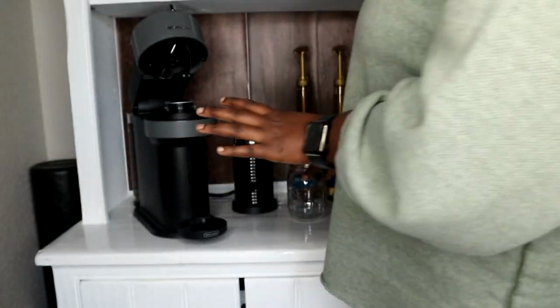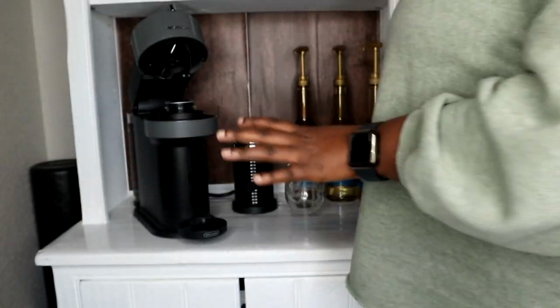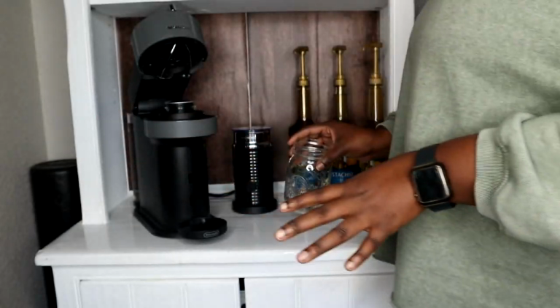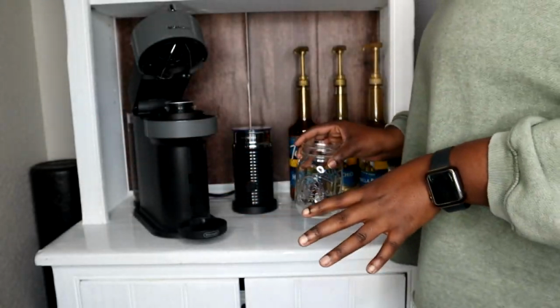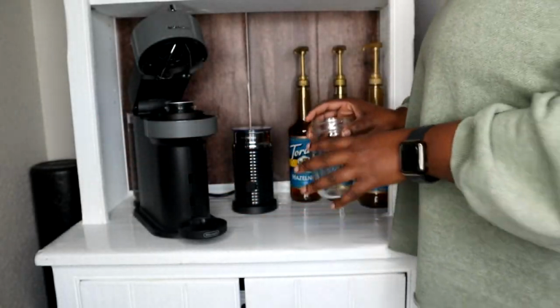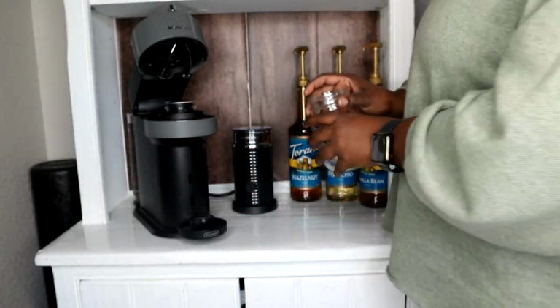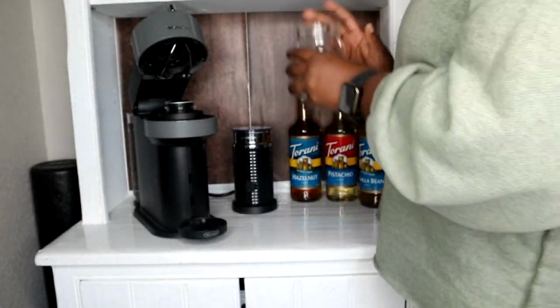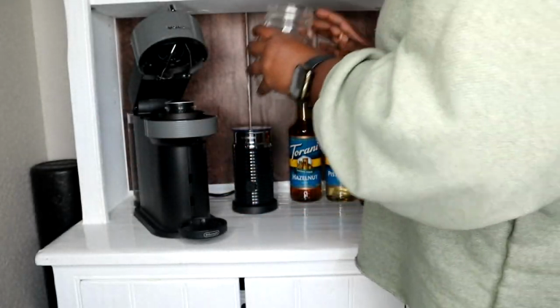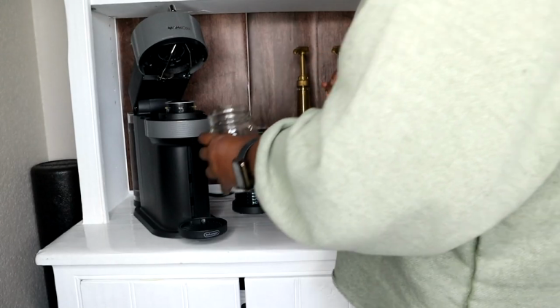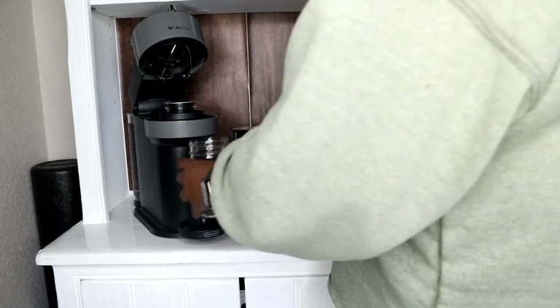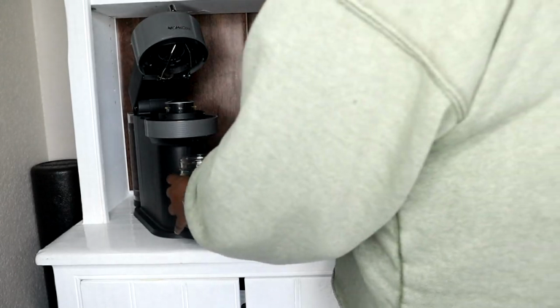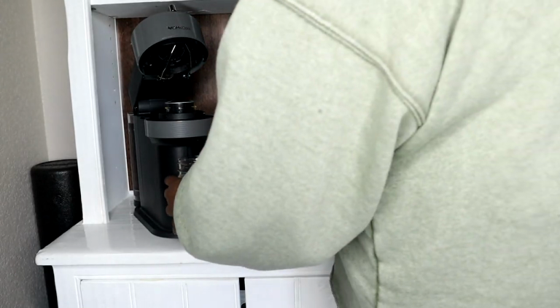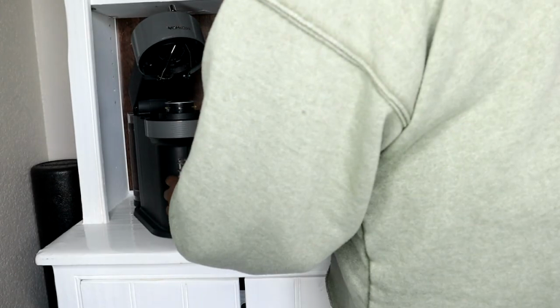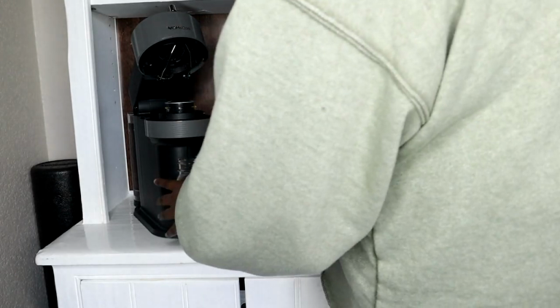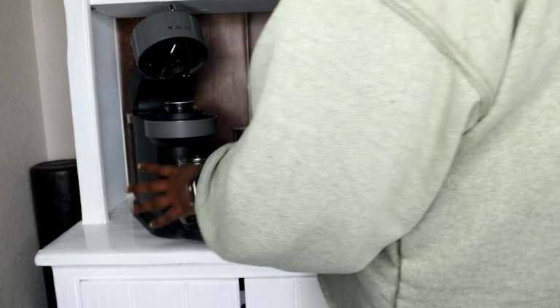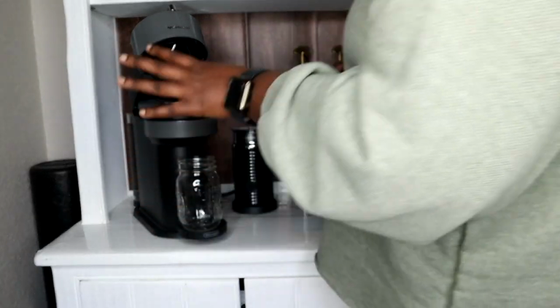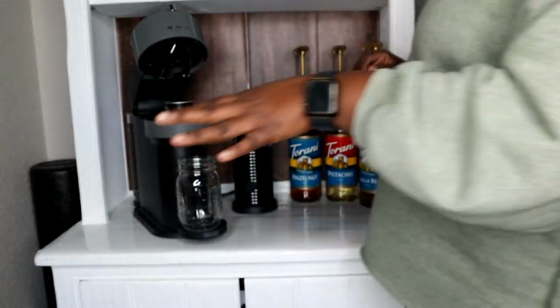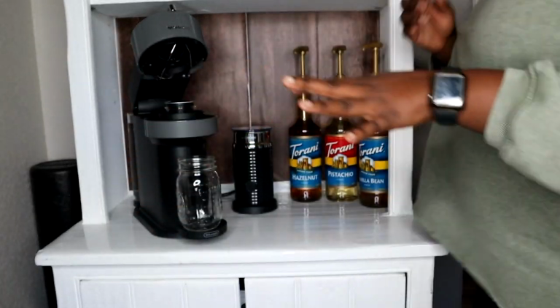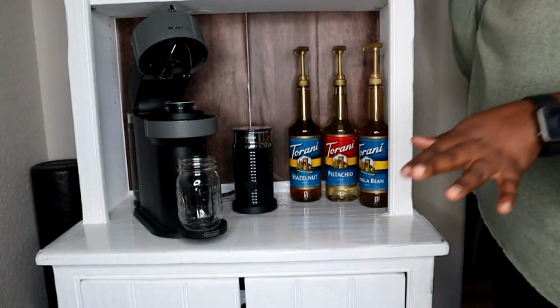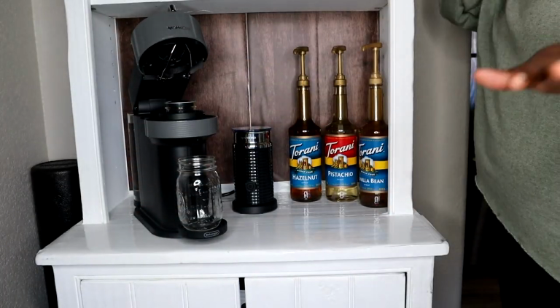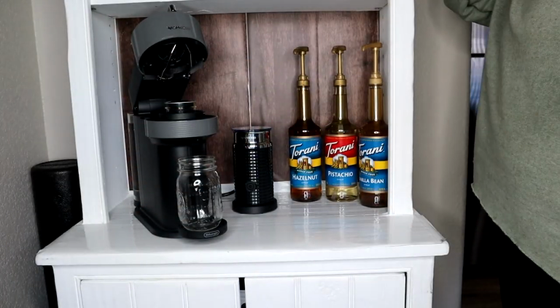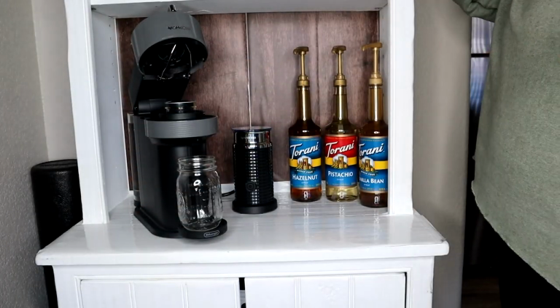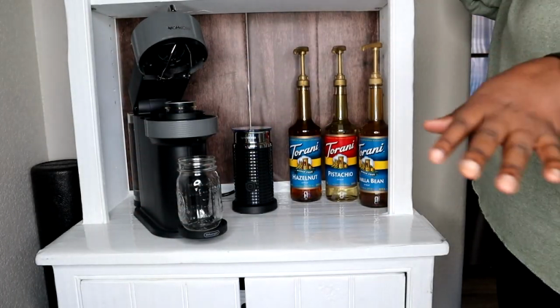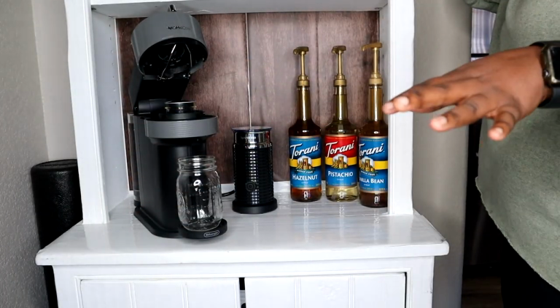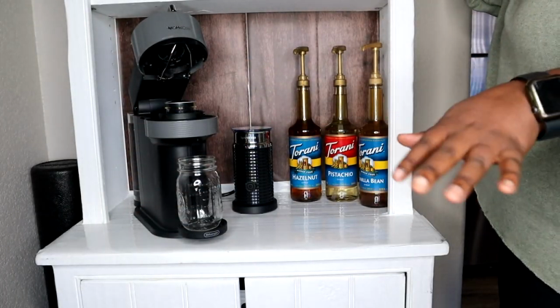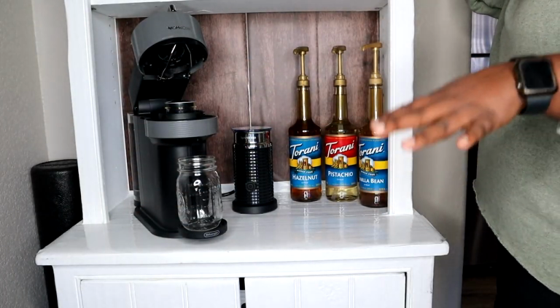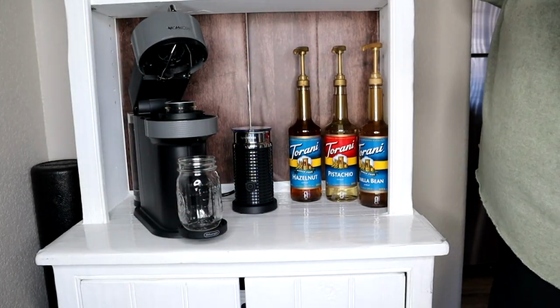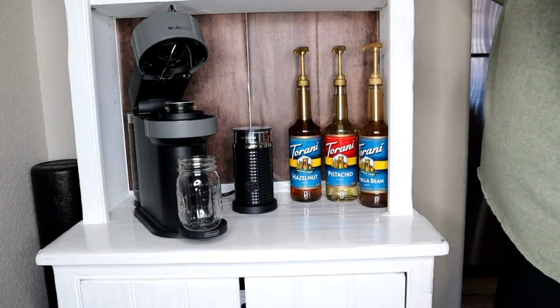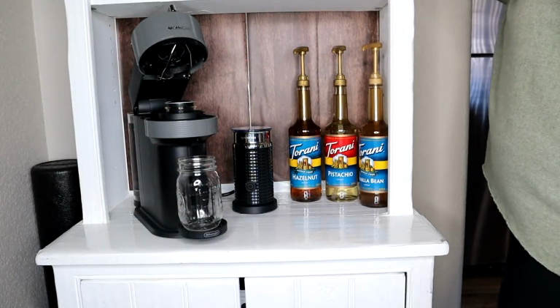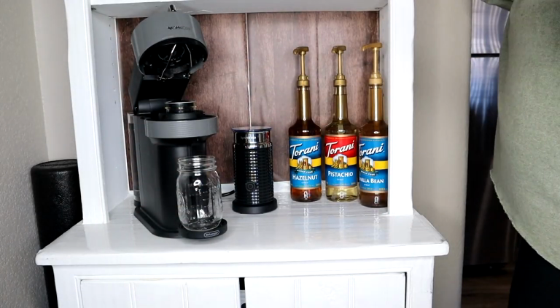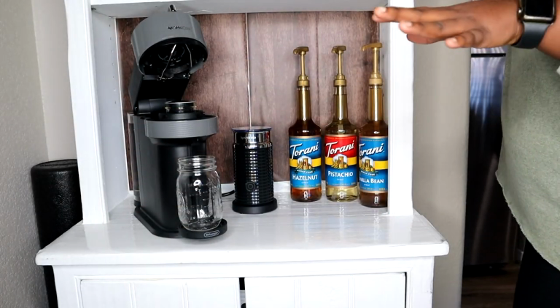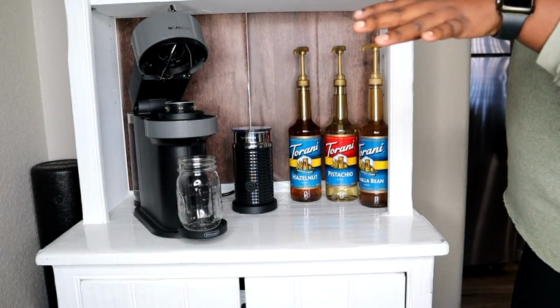Okay guys, we're going to be making a hazelnut truffle mocha dupe for my boyfriend.